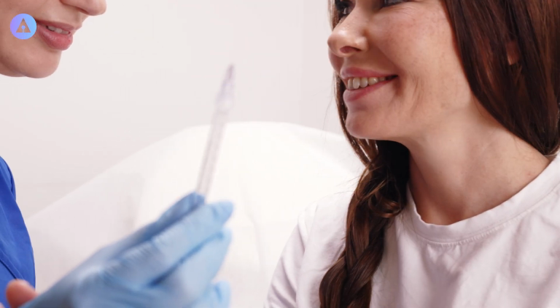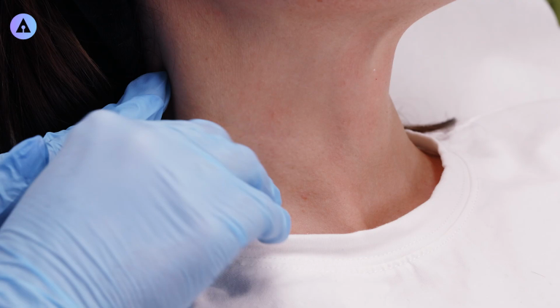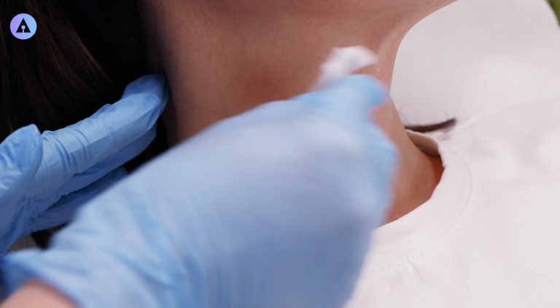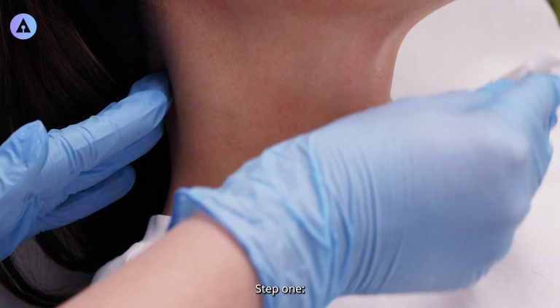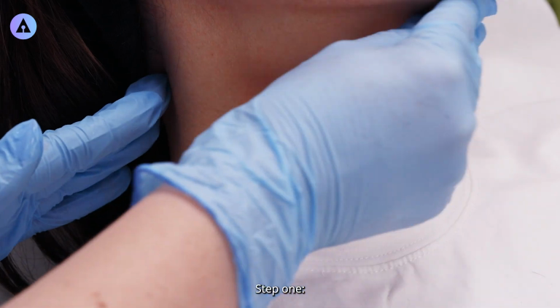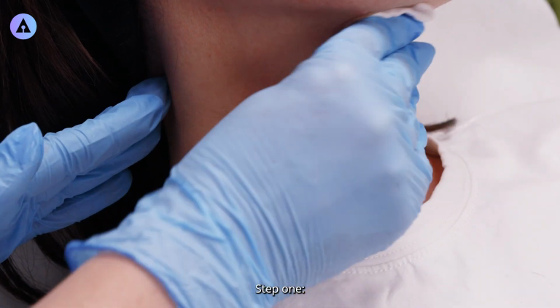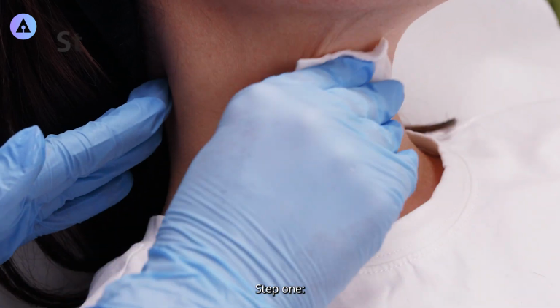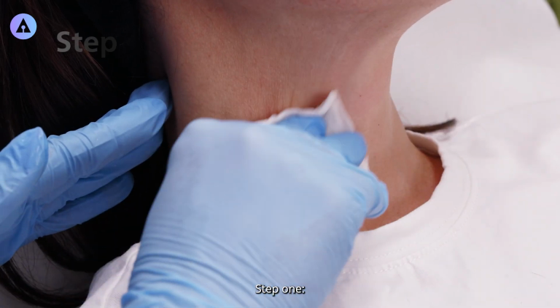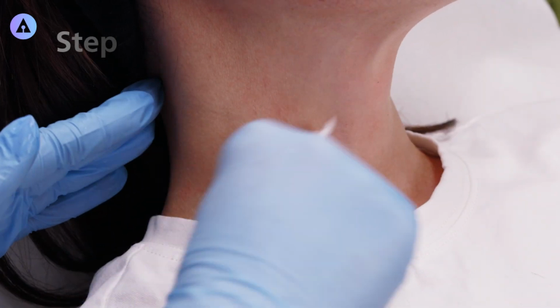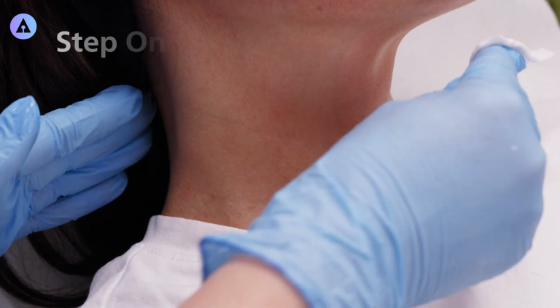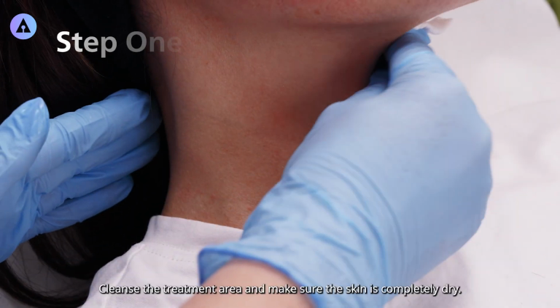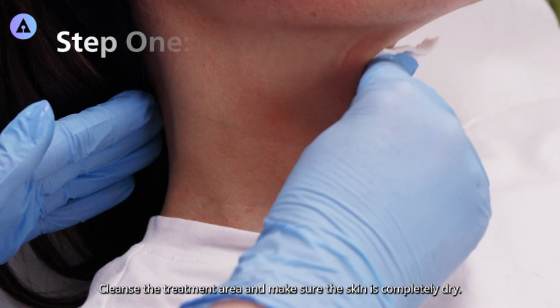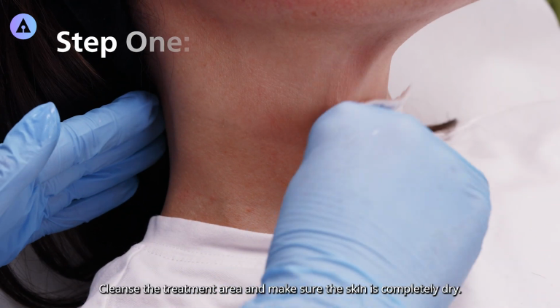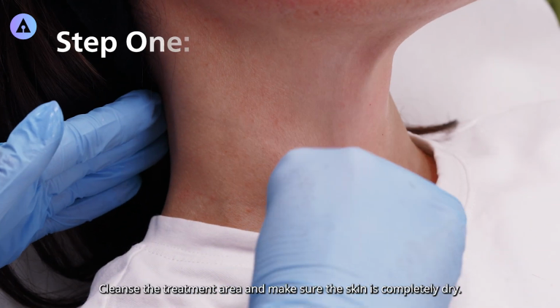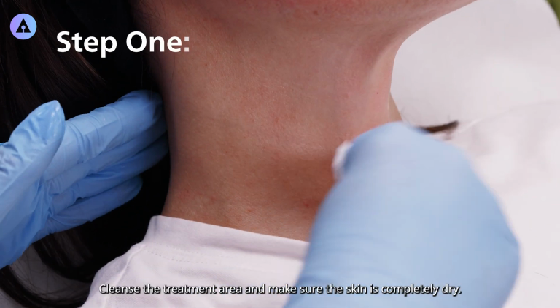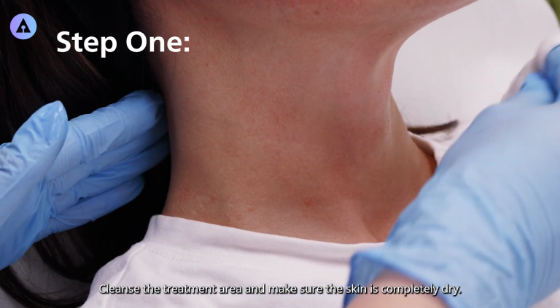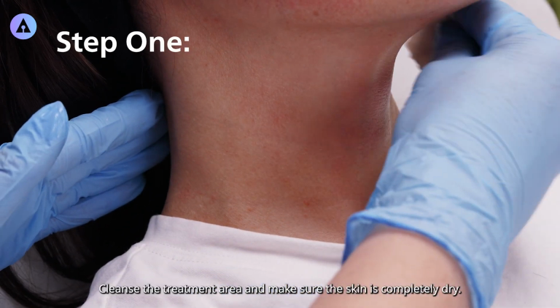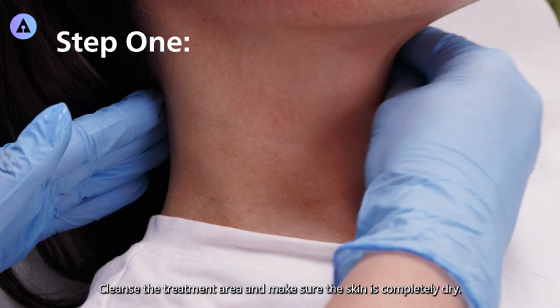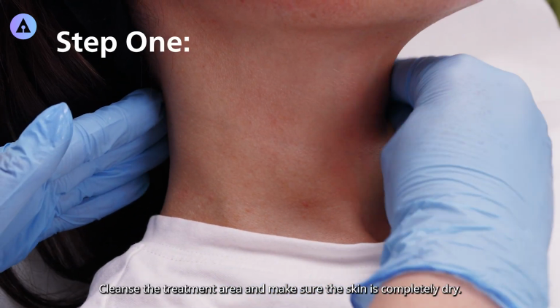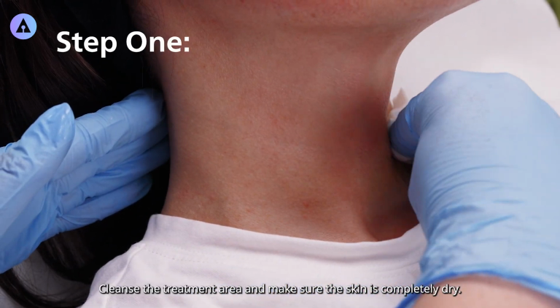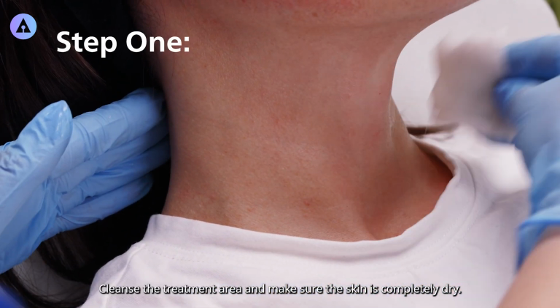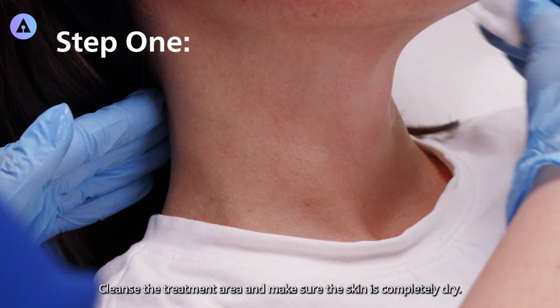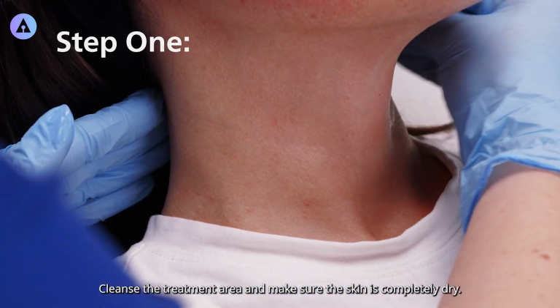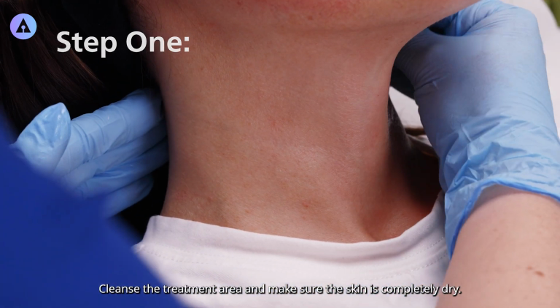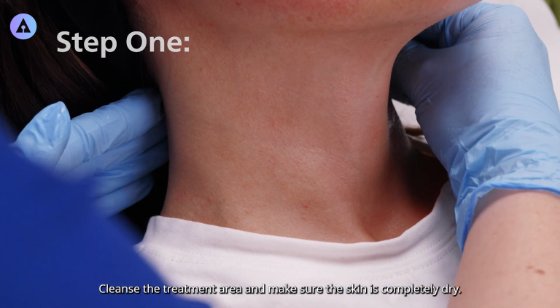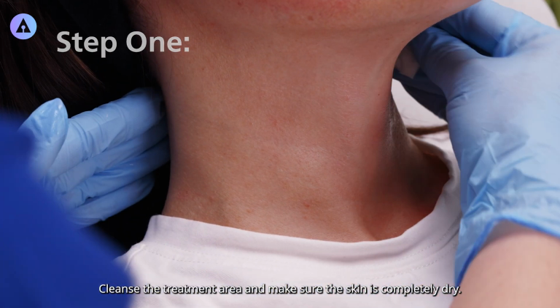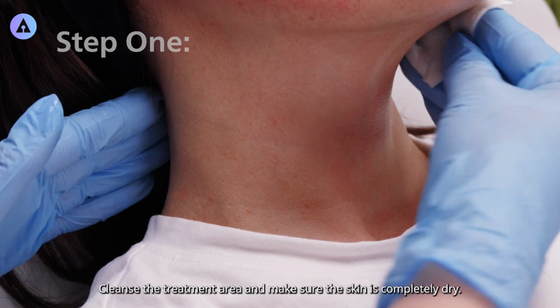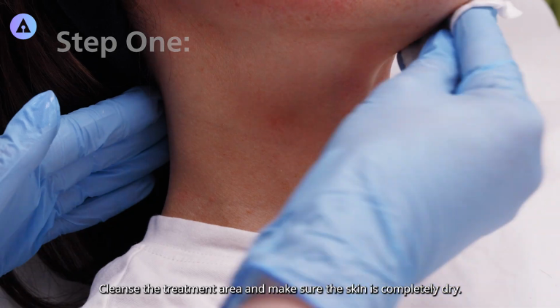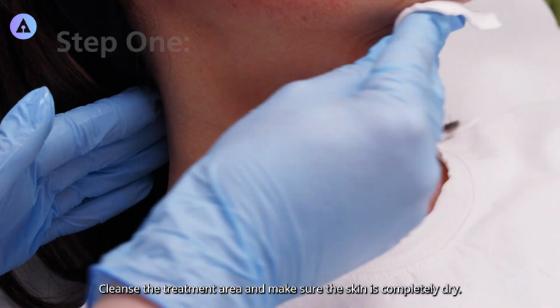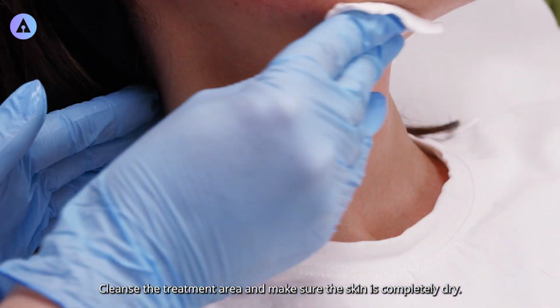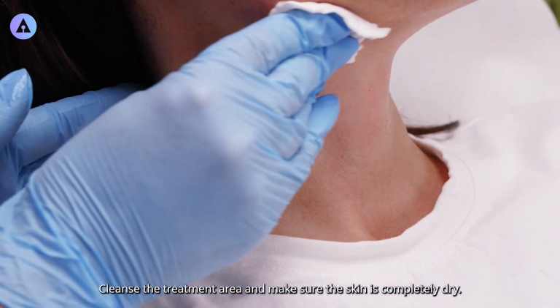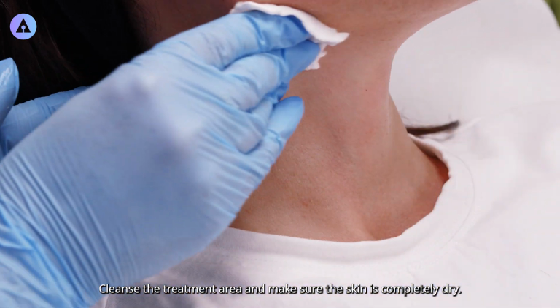Step 1. Cleanse the treatment area and make sure the skin is completely dry.